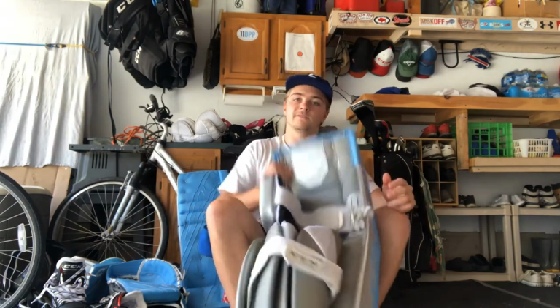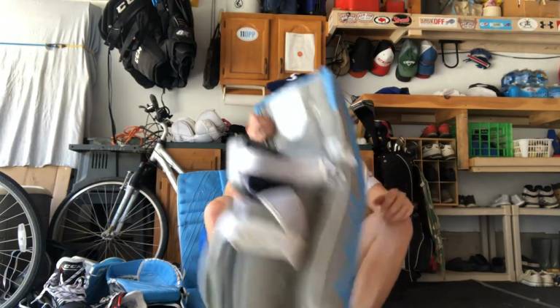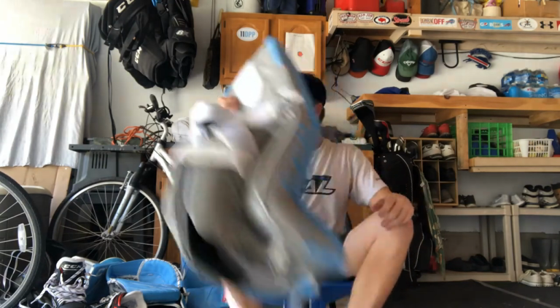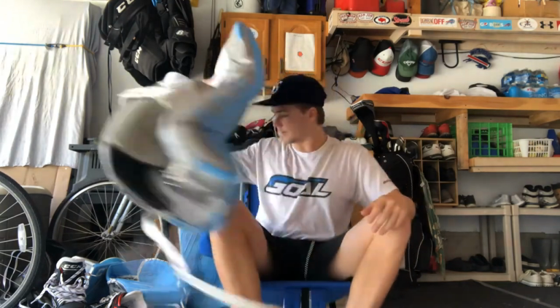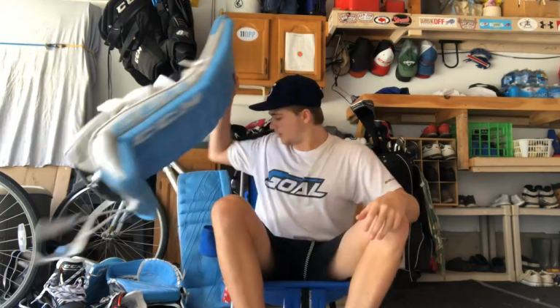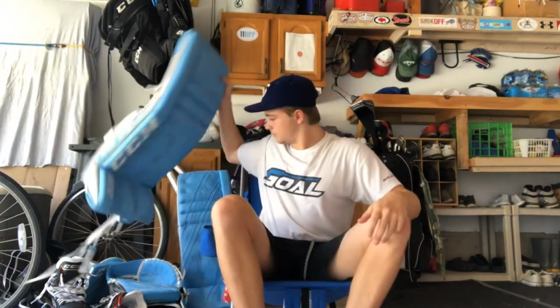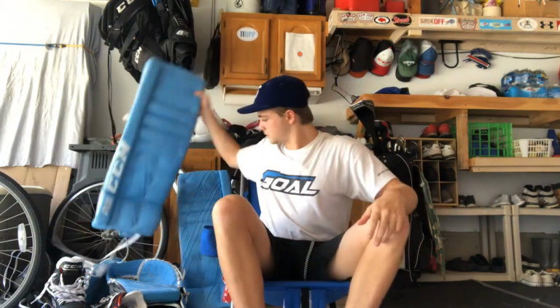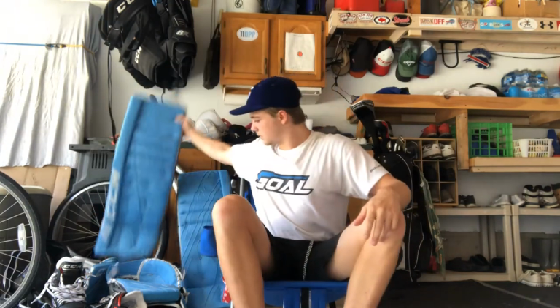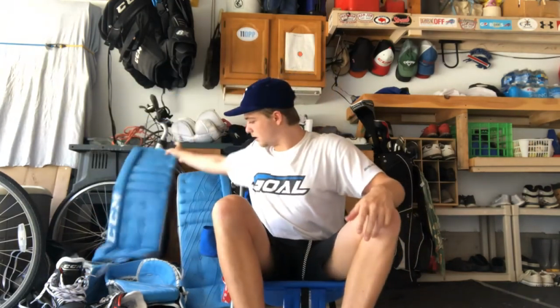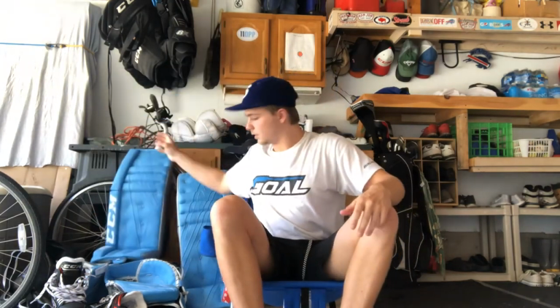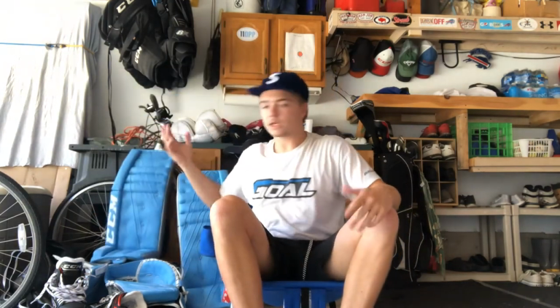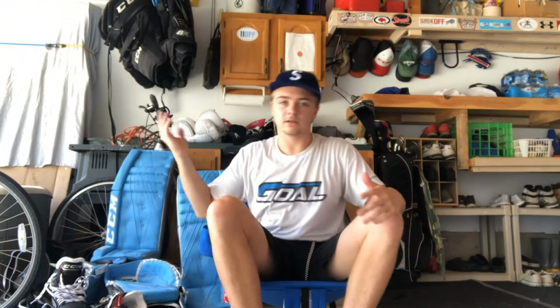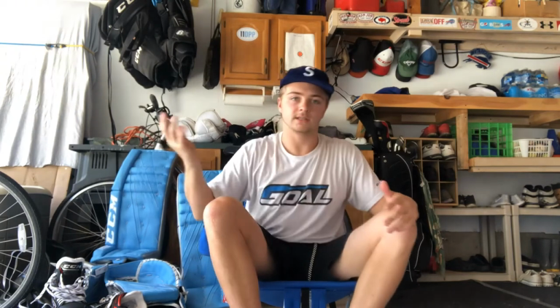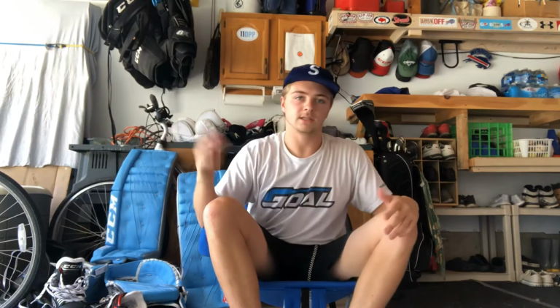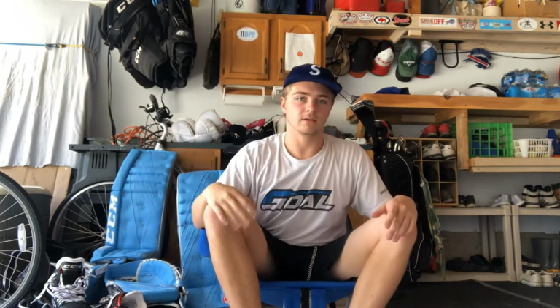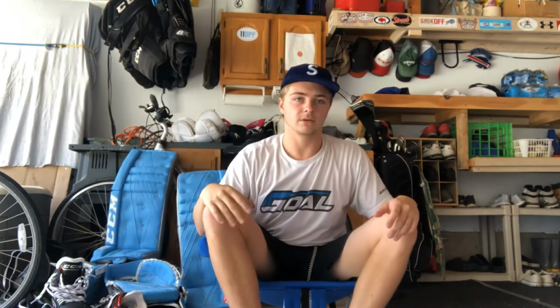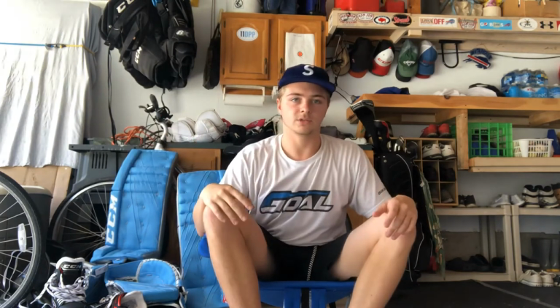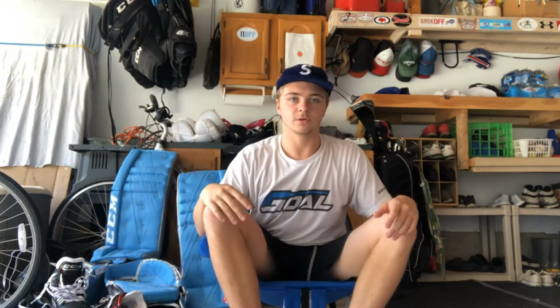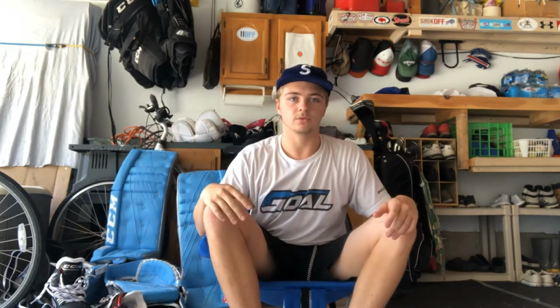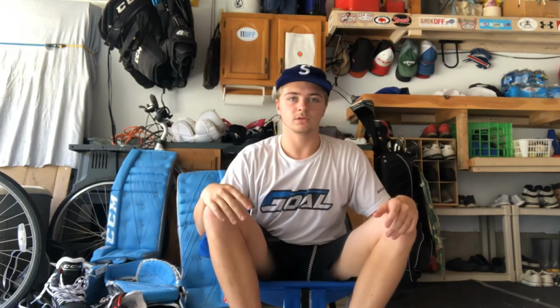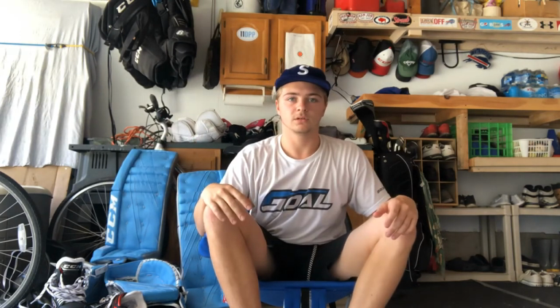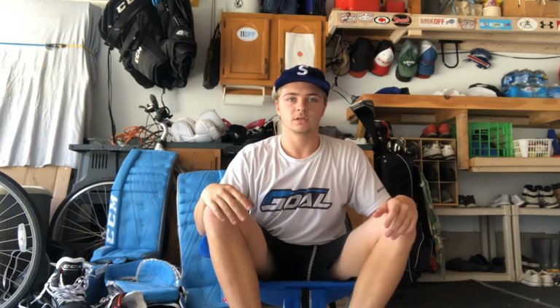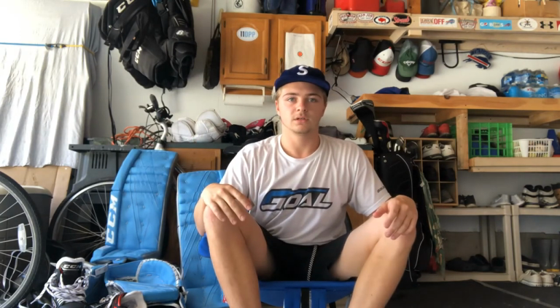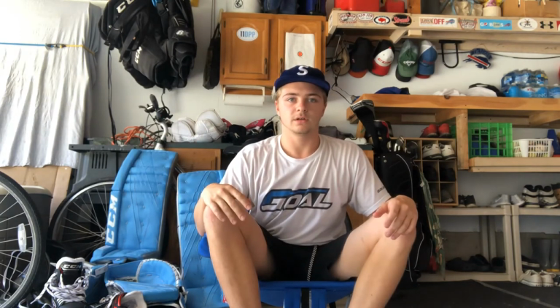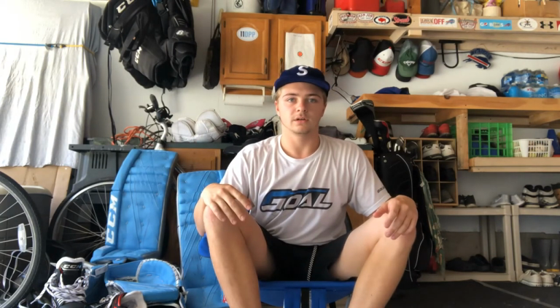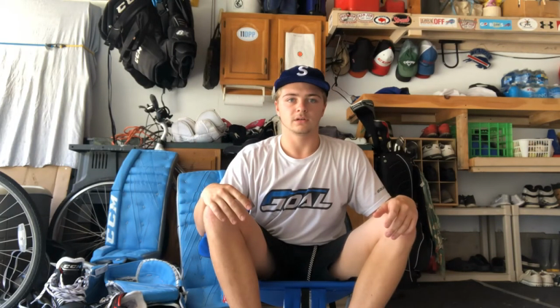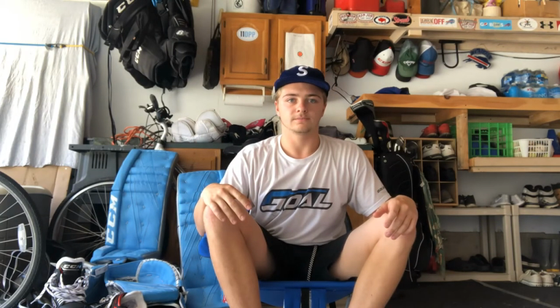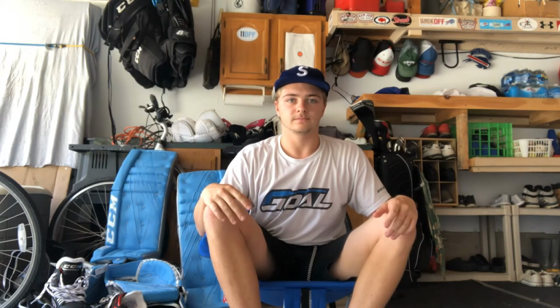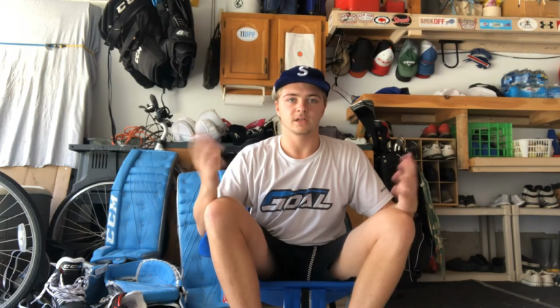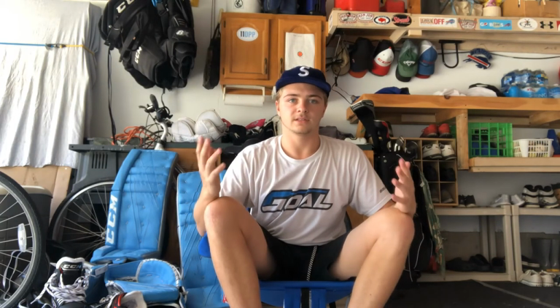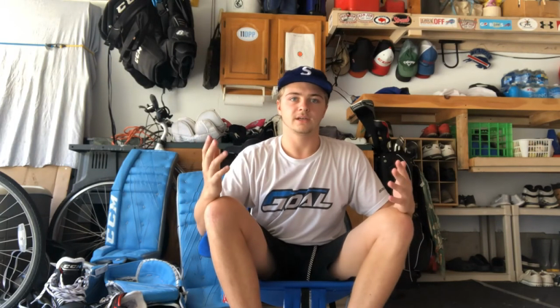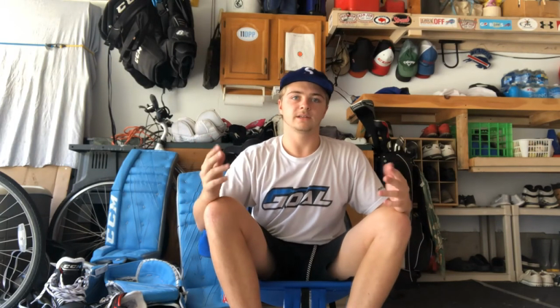I had fun with the demo. Shout out to CCM — that was super cool. I'll see you guys.